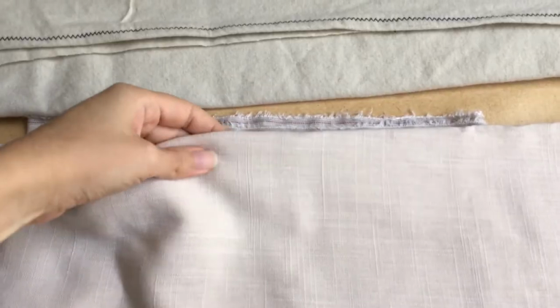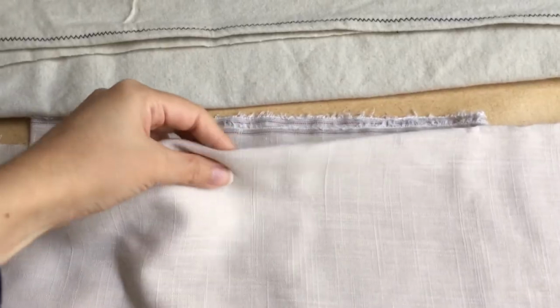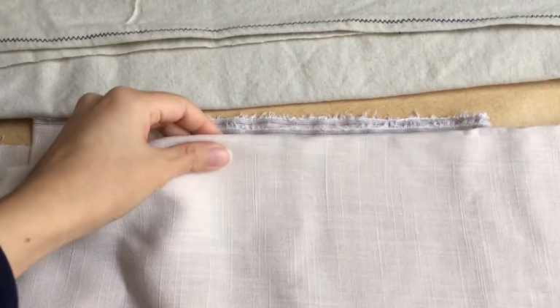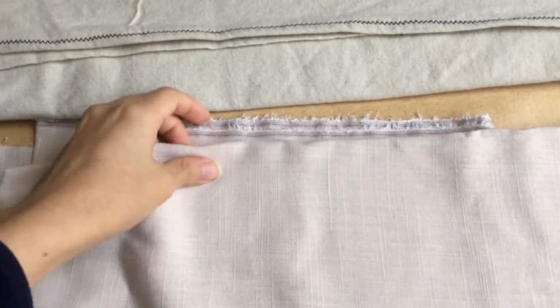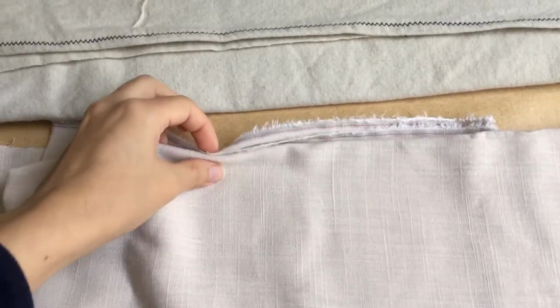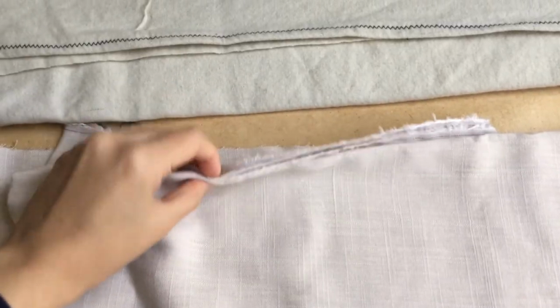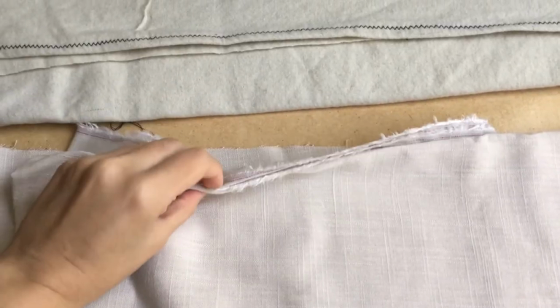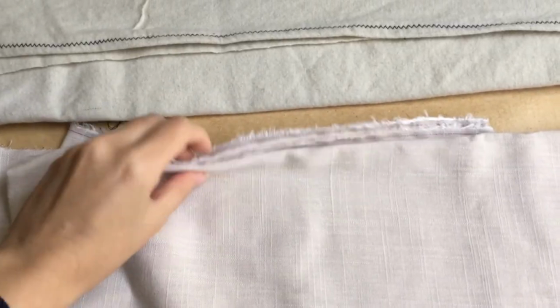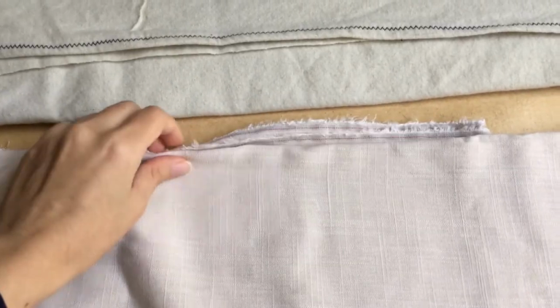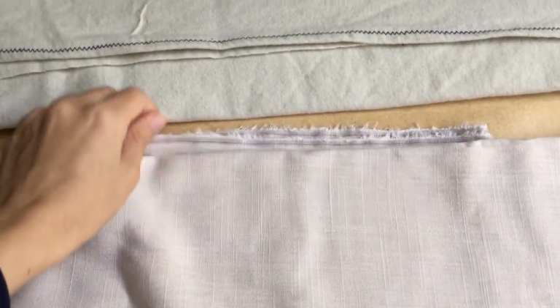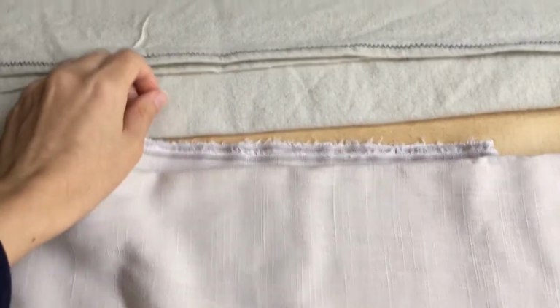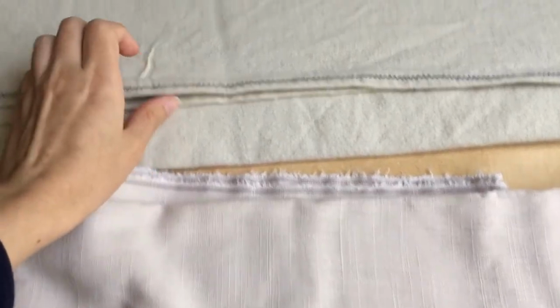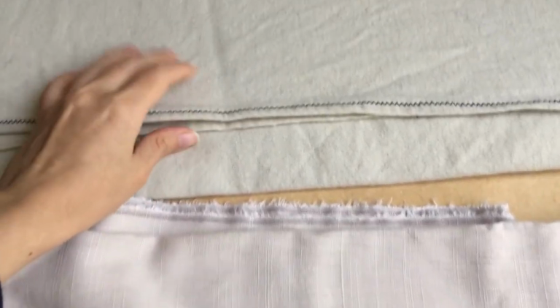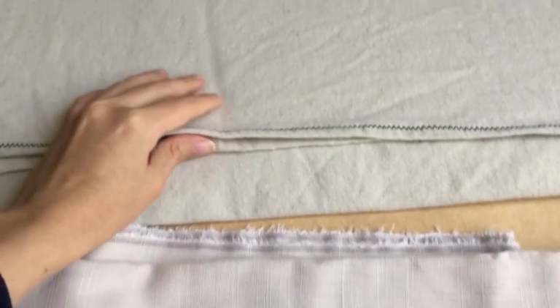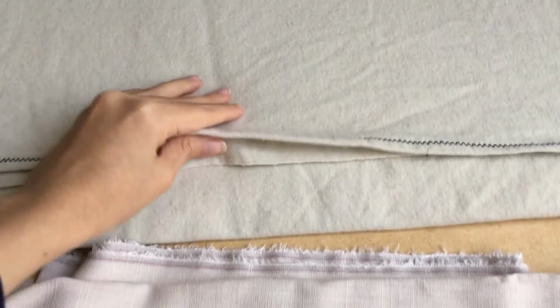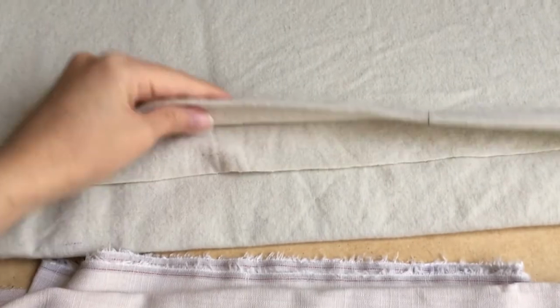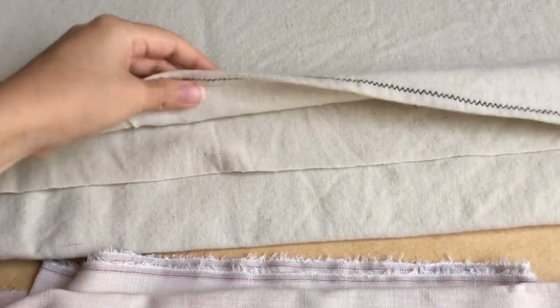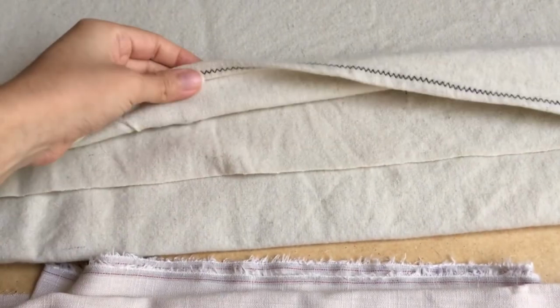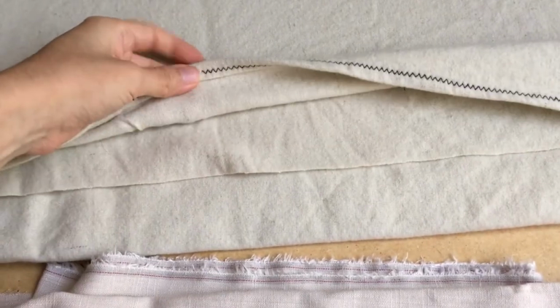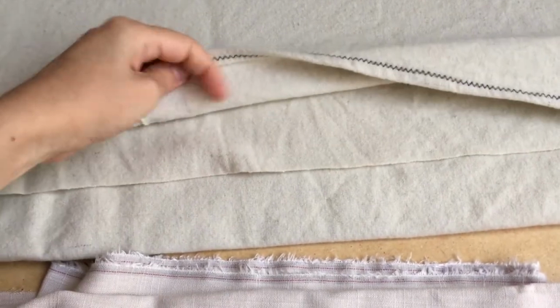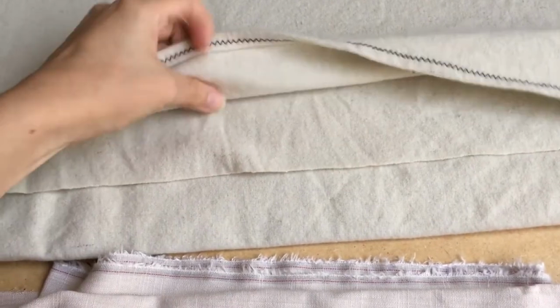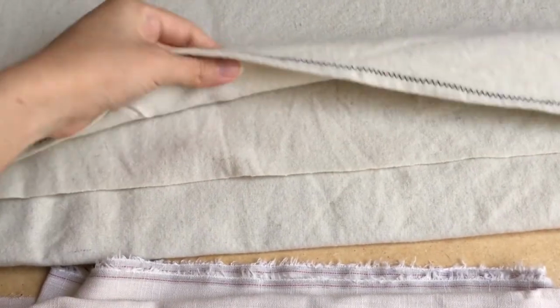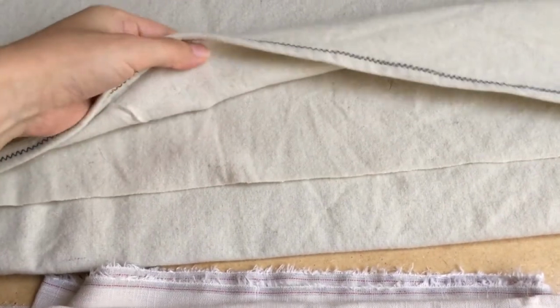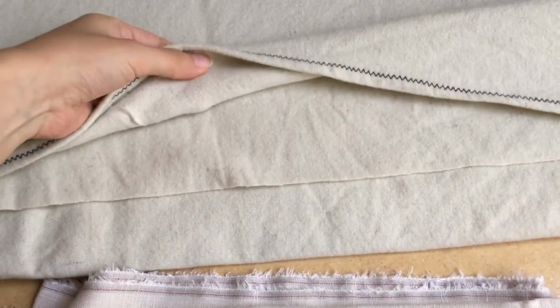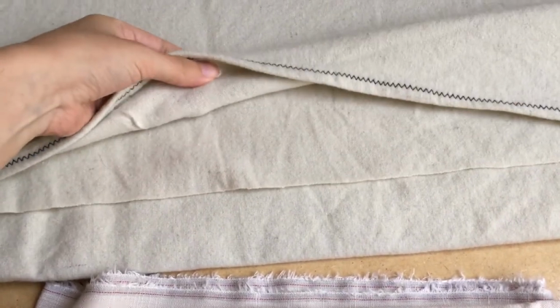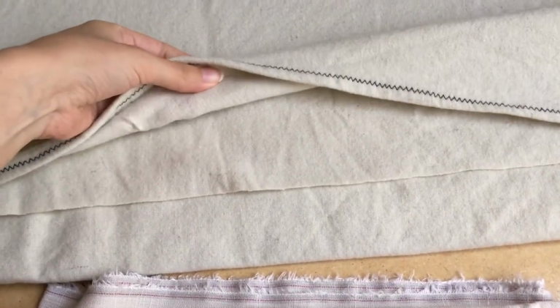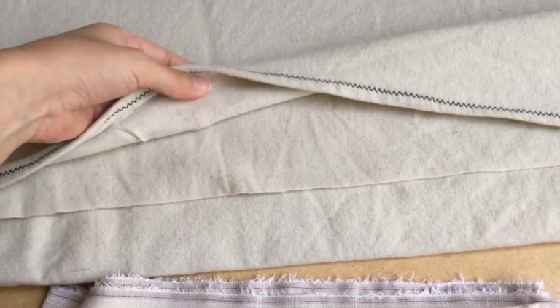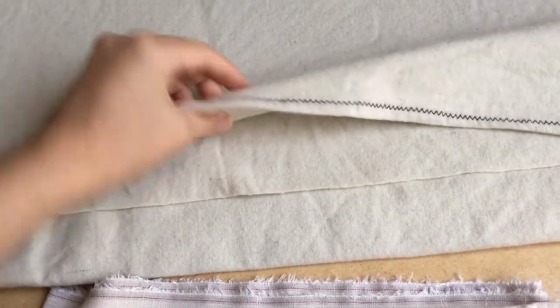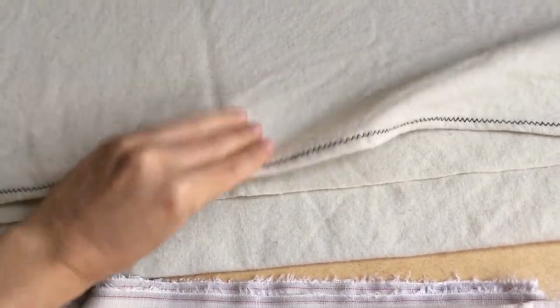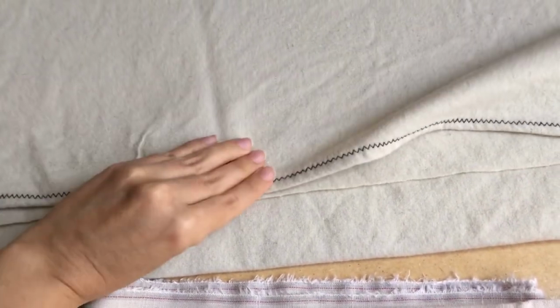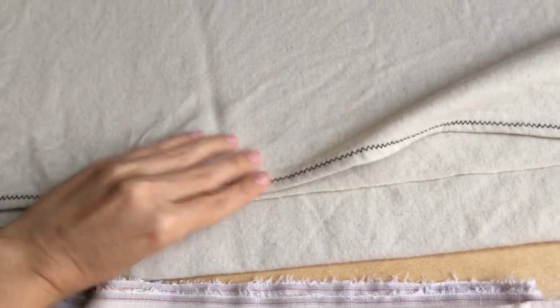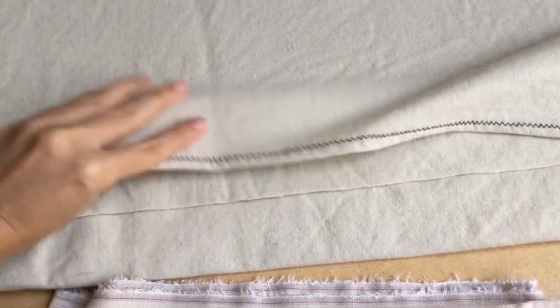For this project I chose a rayon linen blend fabric for the lining and a cream color wool as fashion fabric.